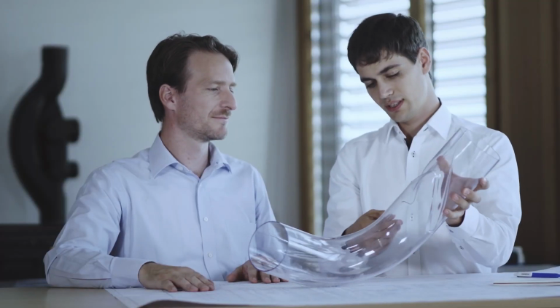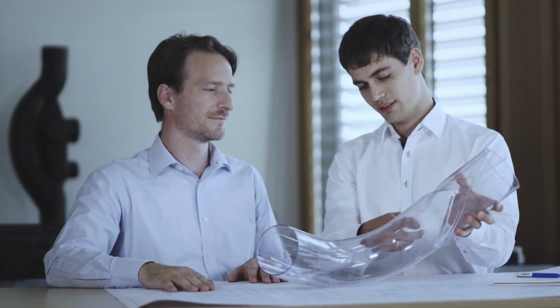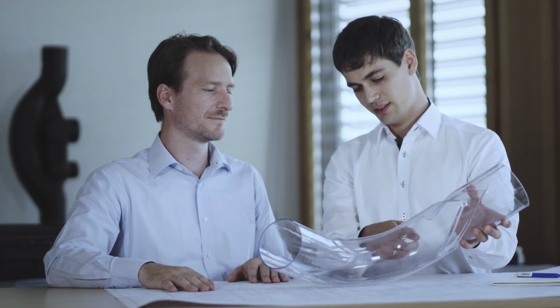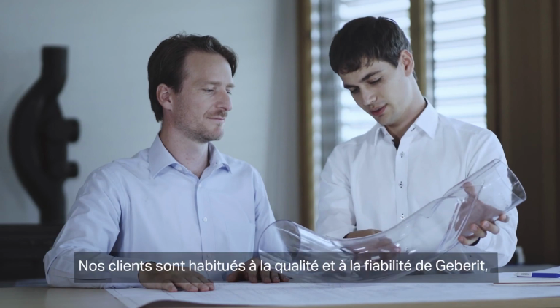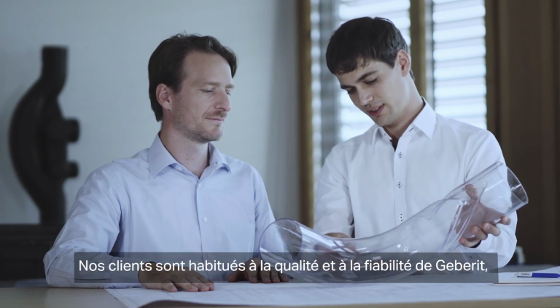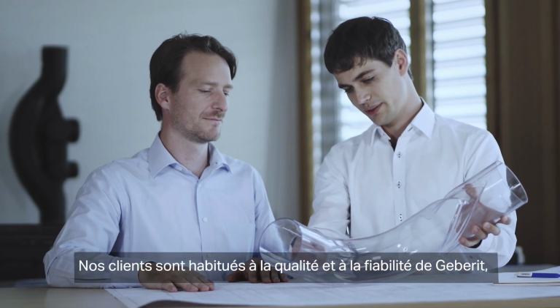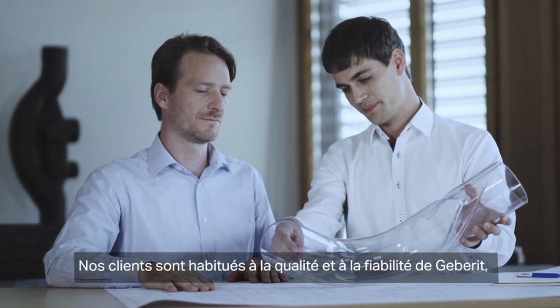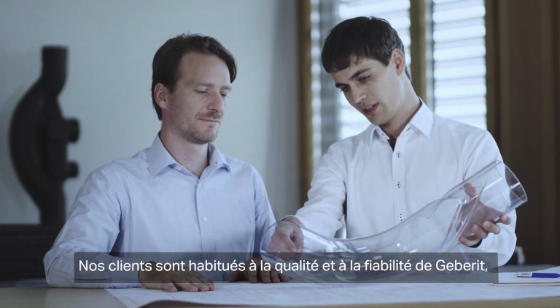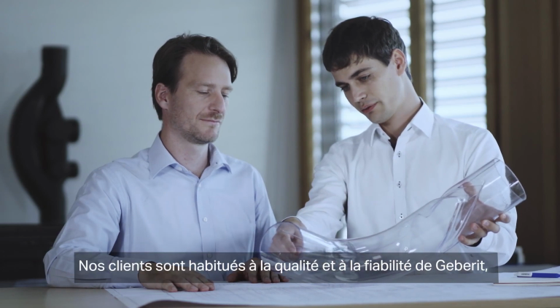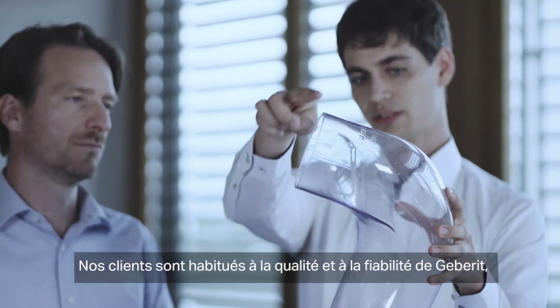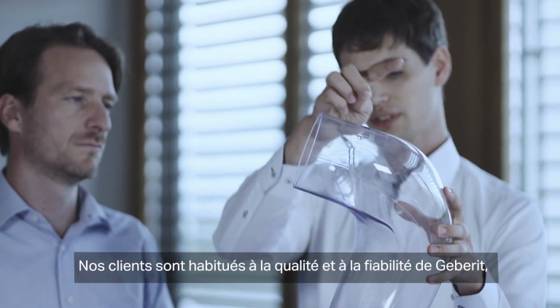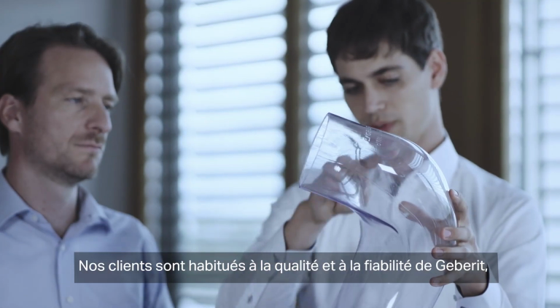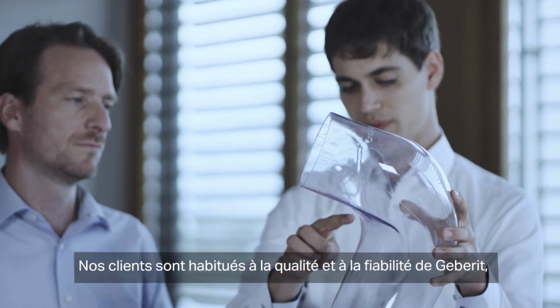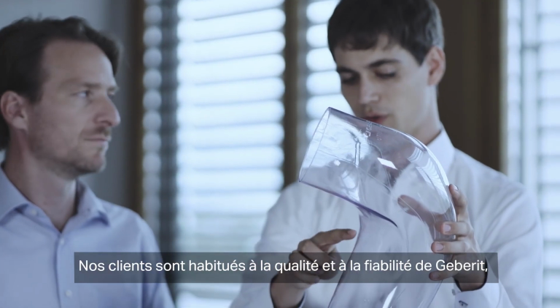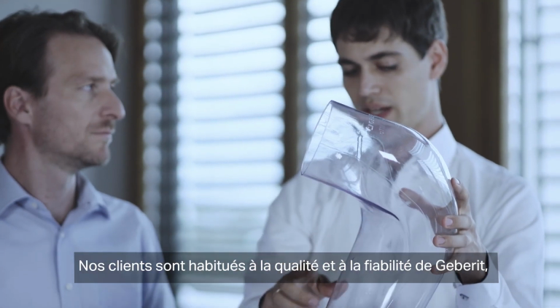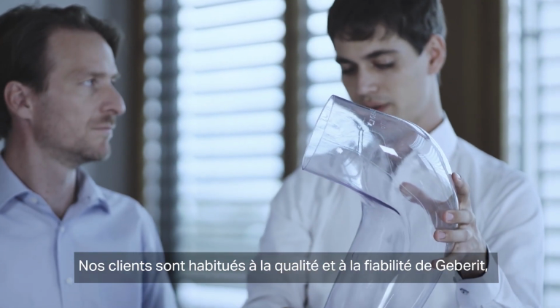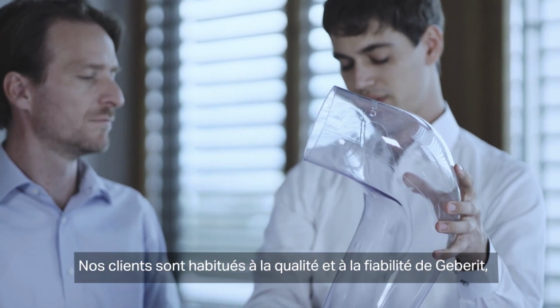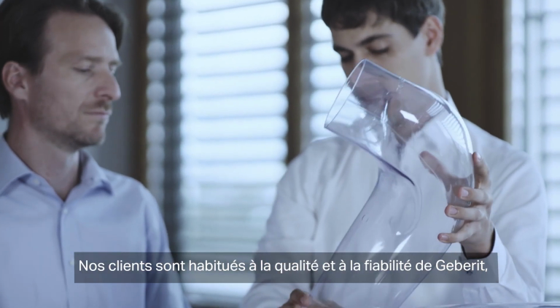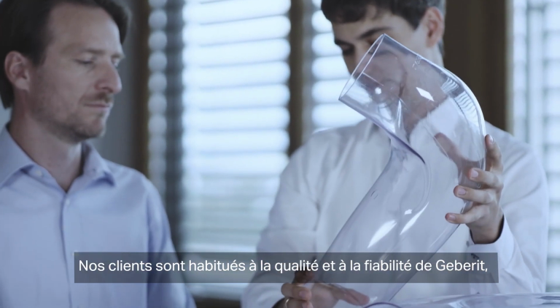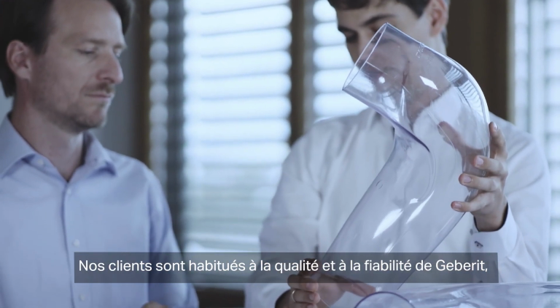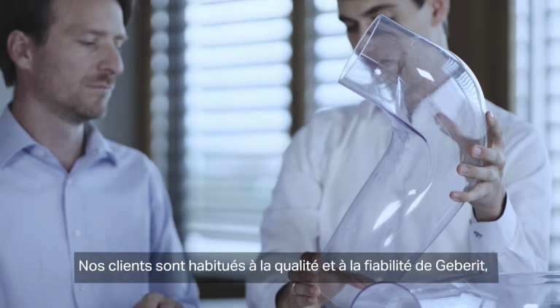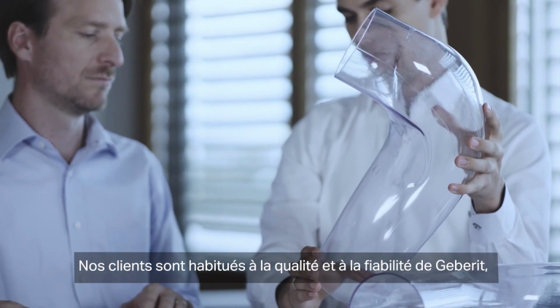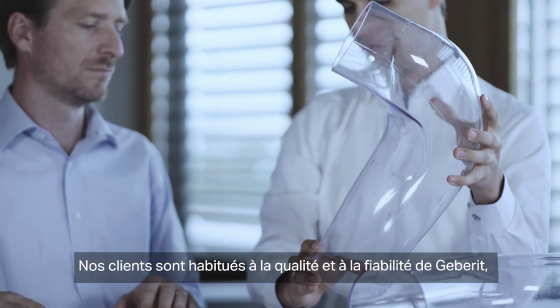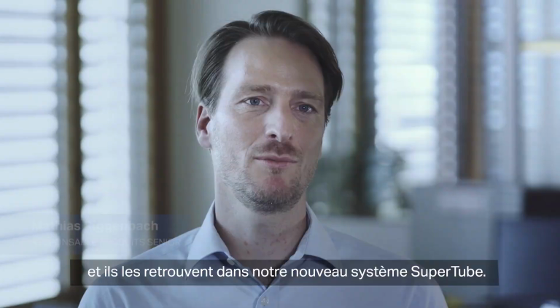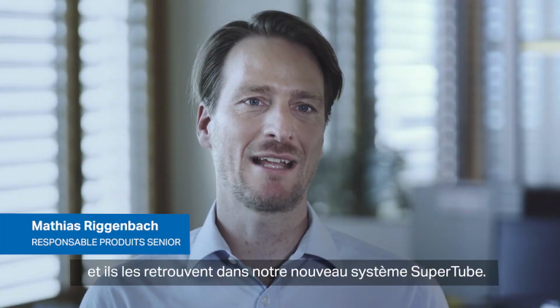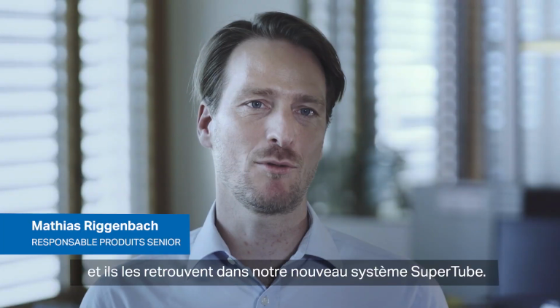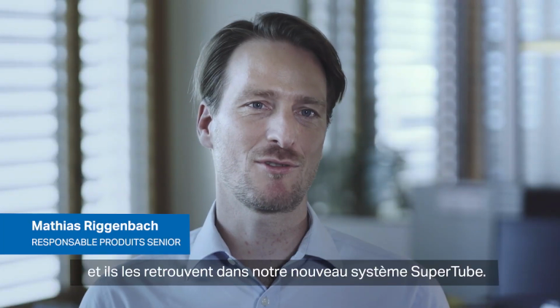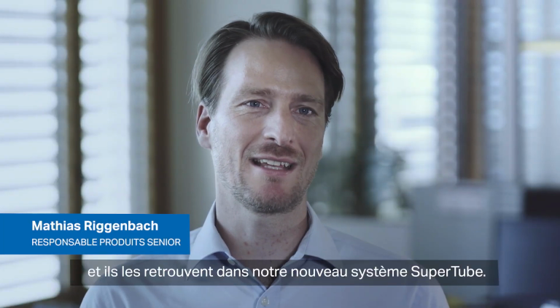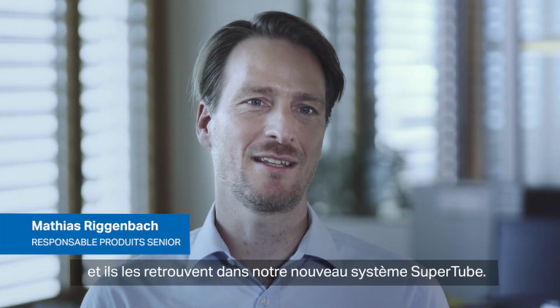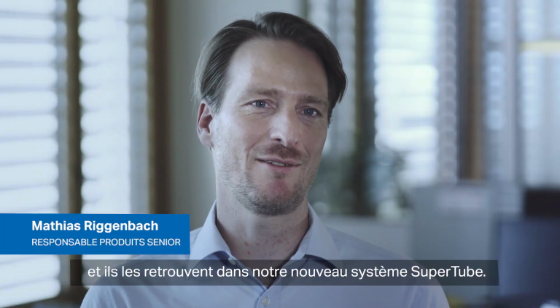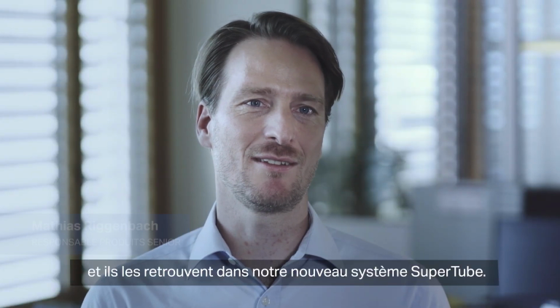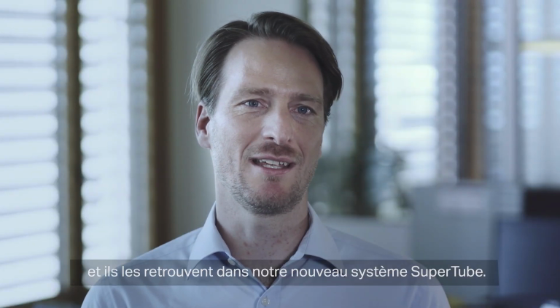Our customers are used to the GearBrit quality and security, and with our SuperTube we can demonstrate that in a very easy way.